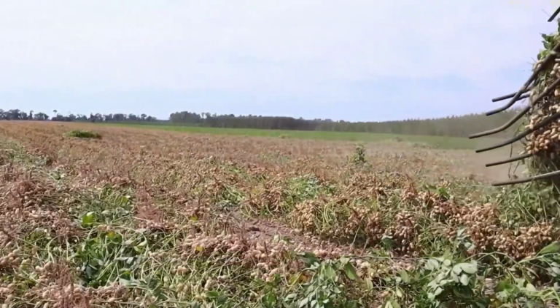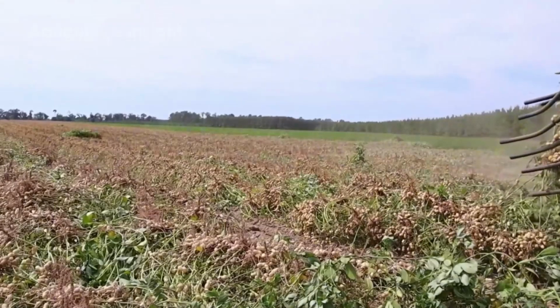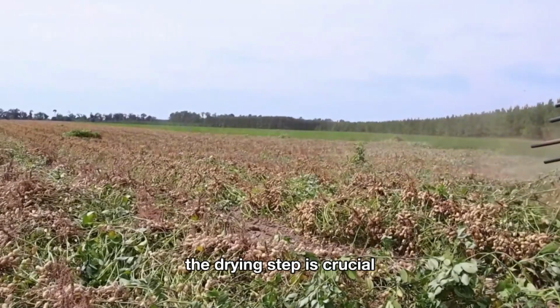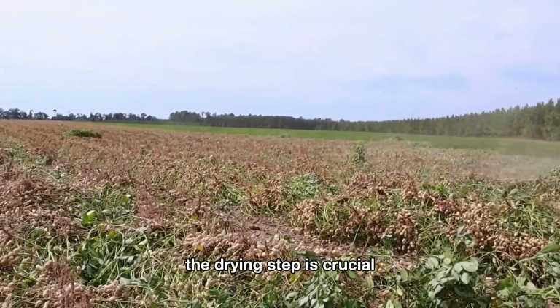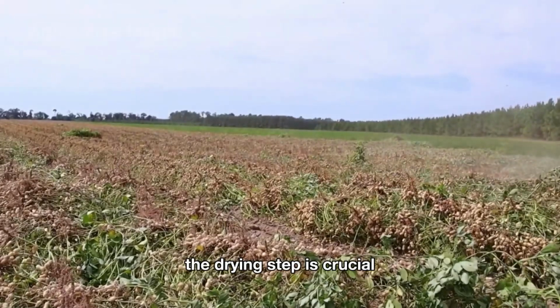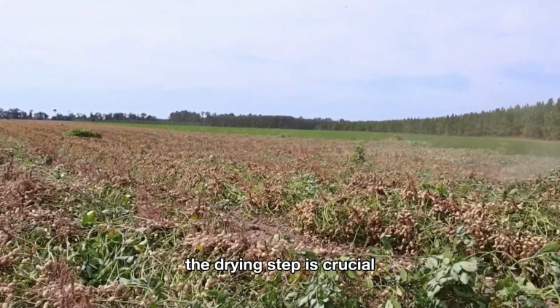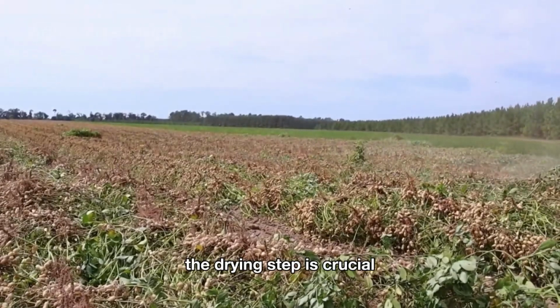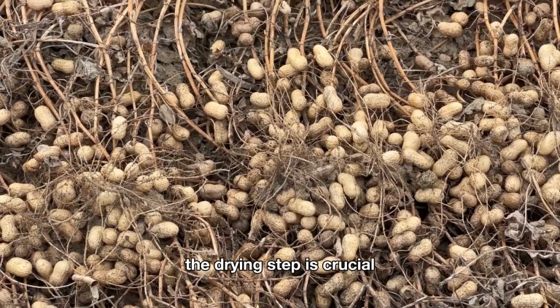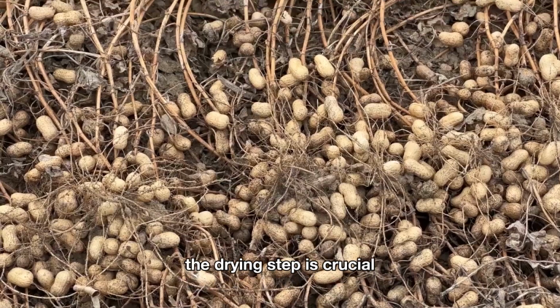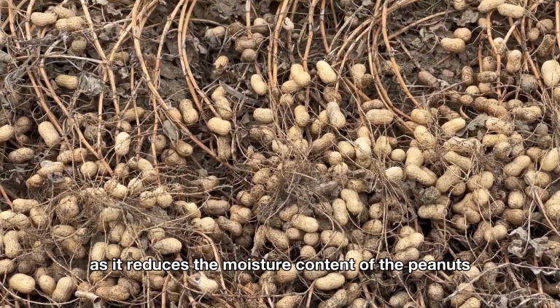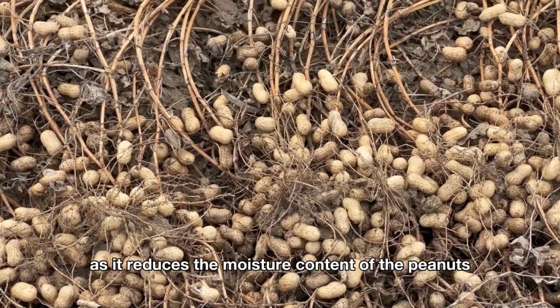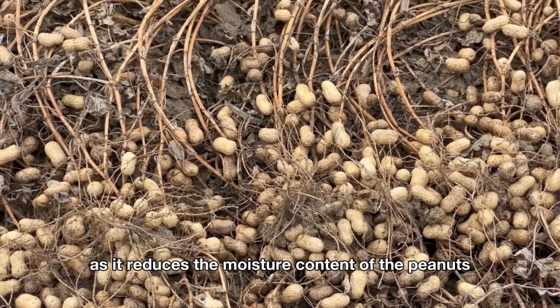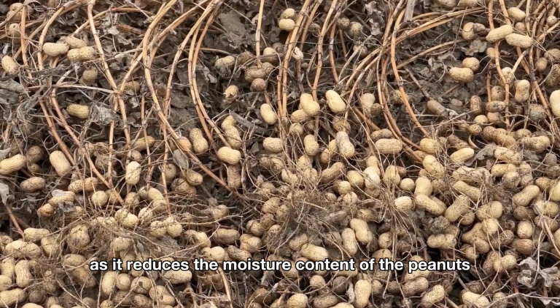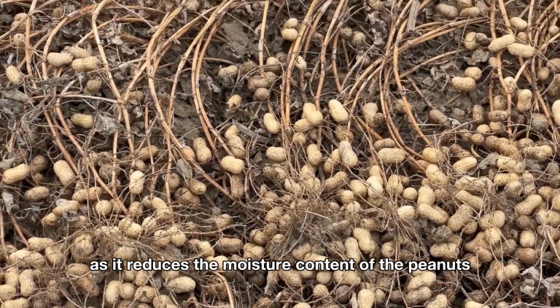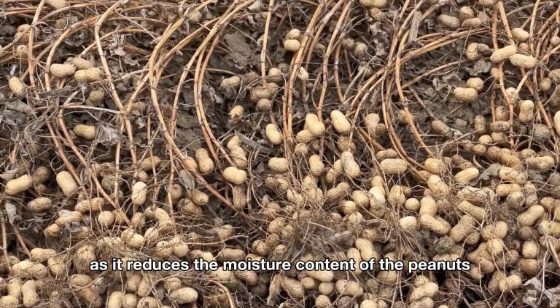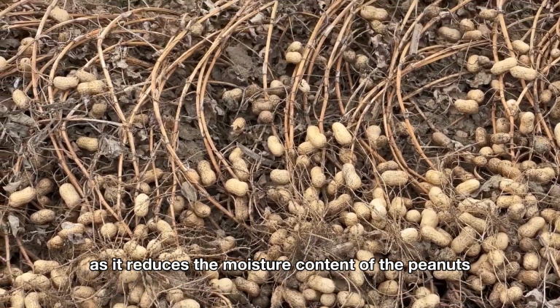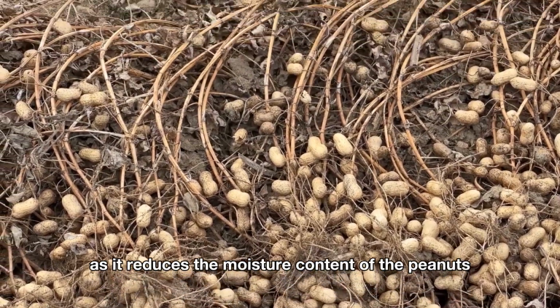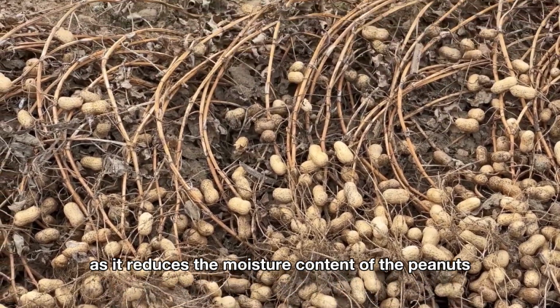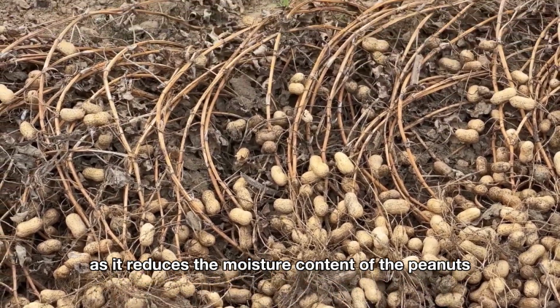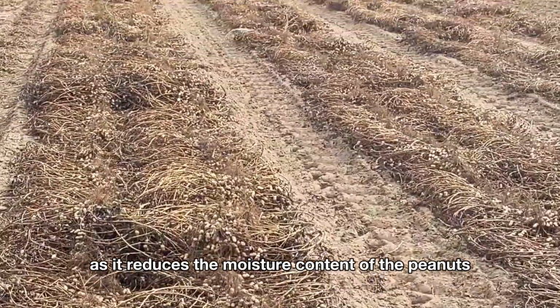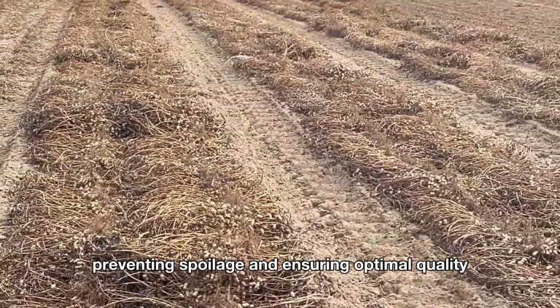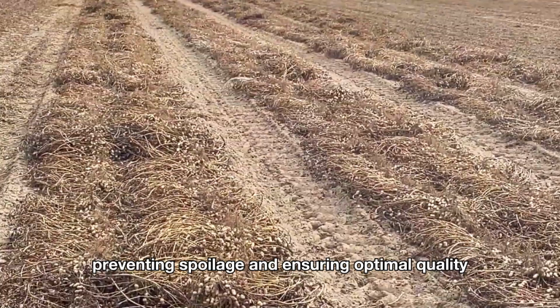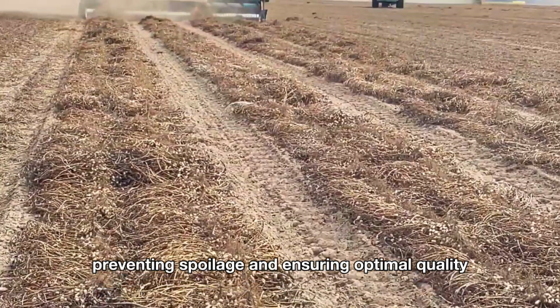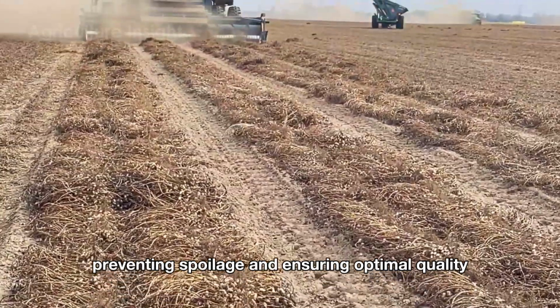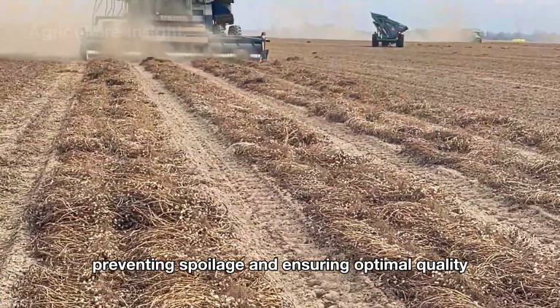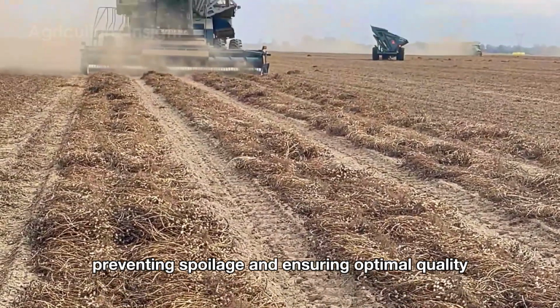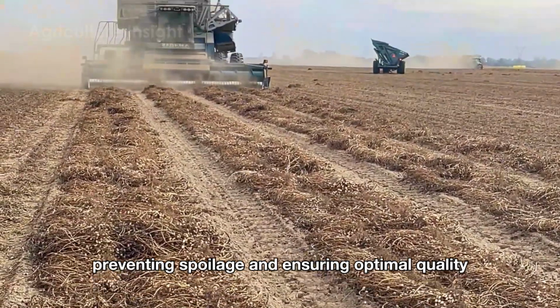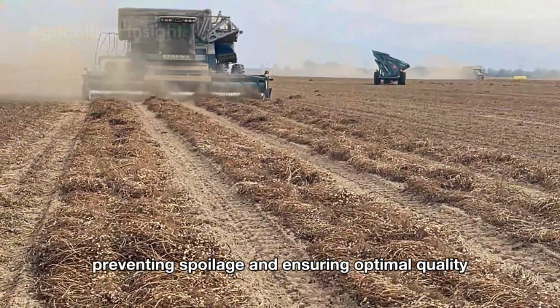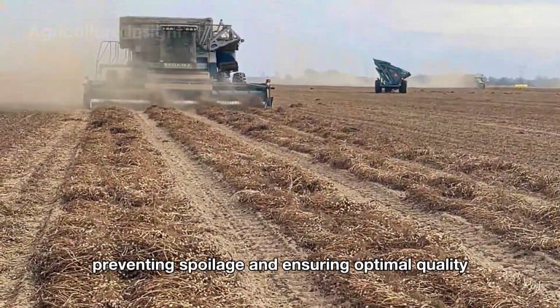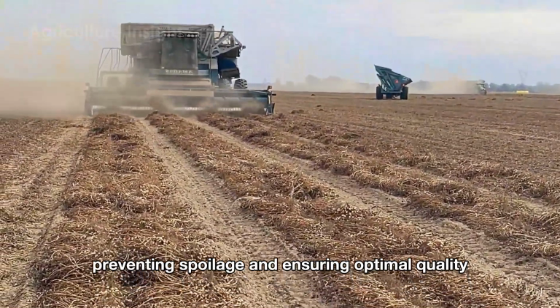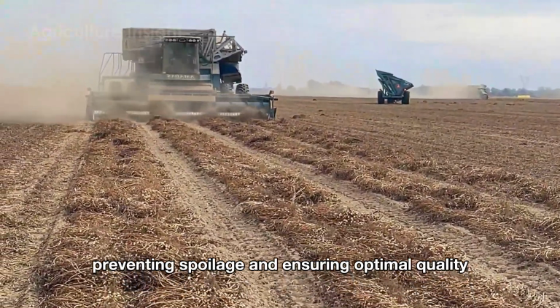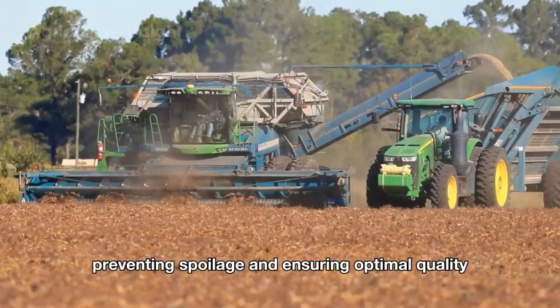The drying step is crucial, as it reduces the moisture content of the peanuts, preventing spoilage and ensuring optimal quality.